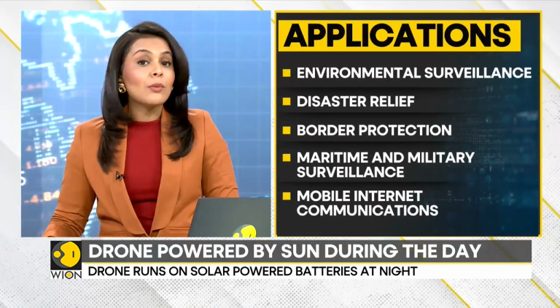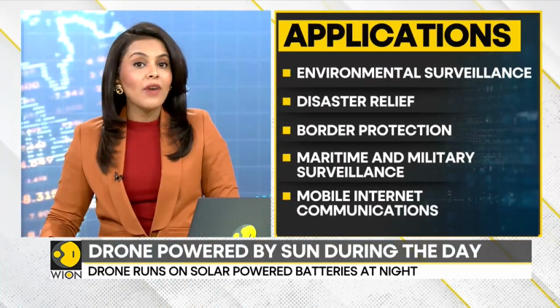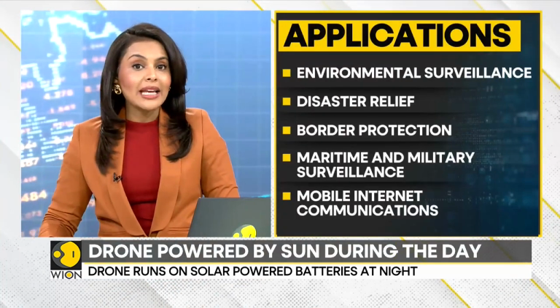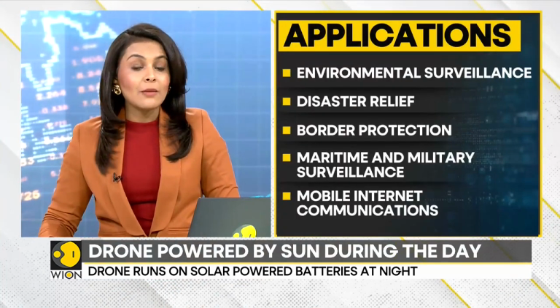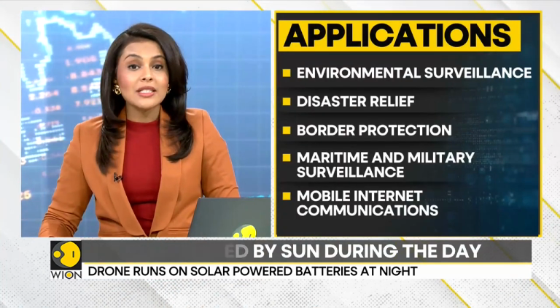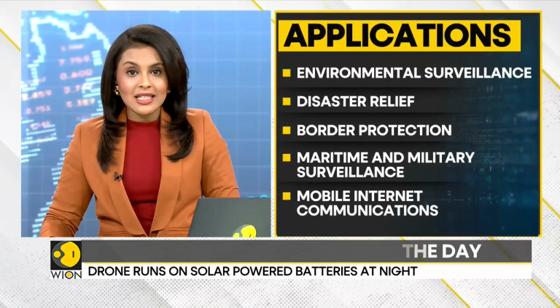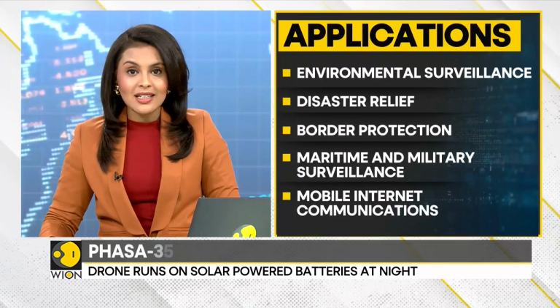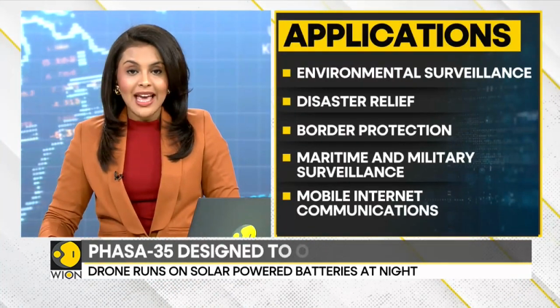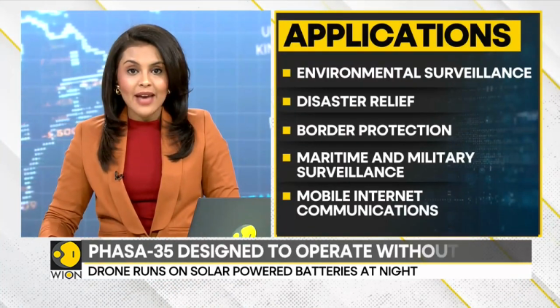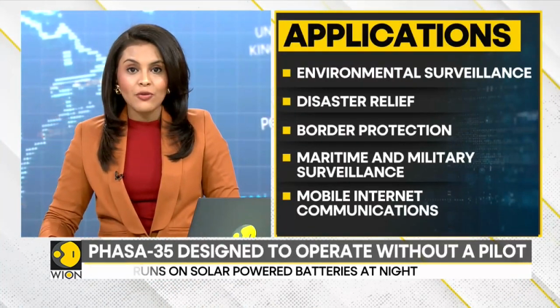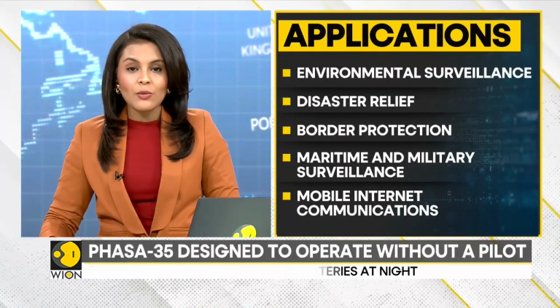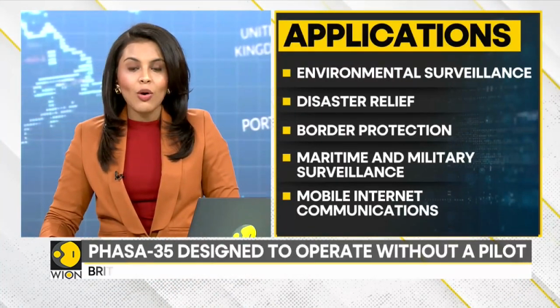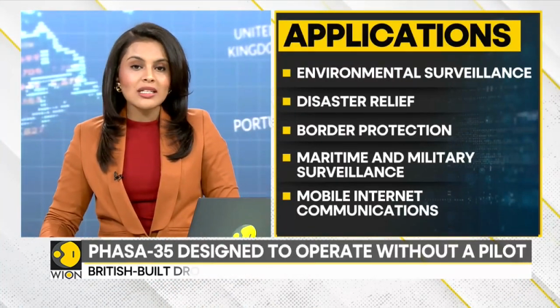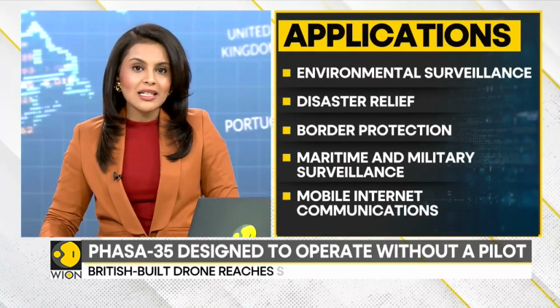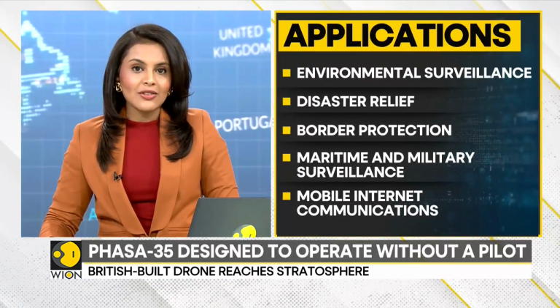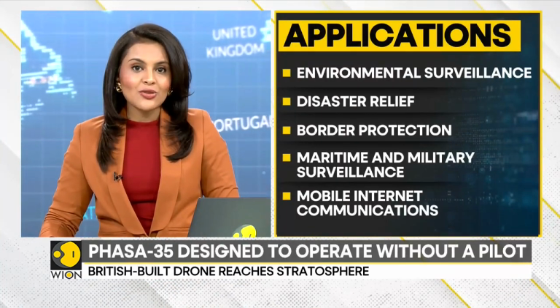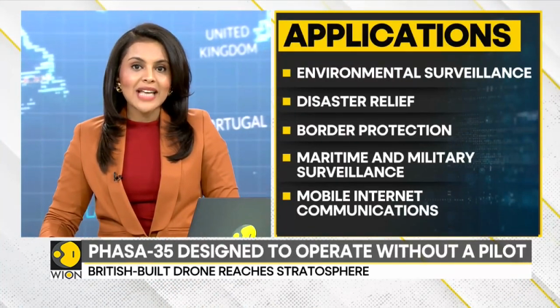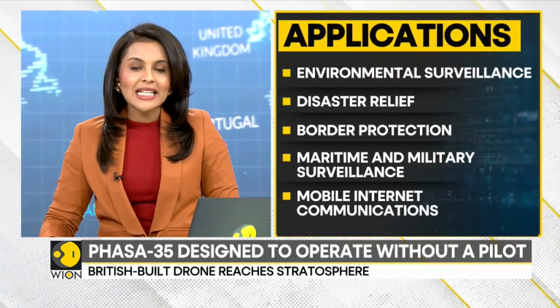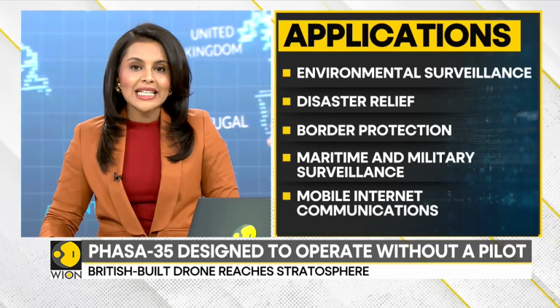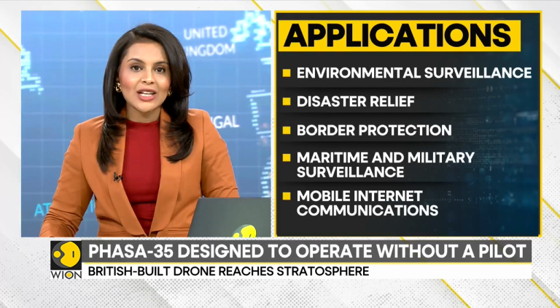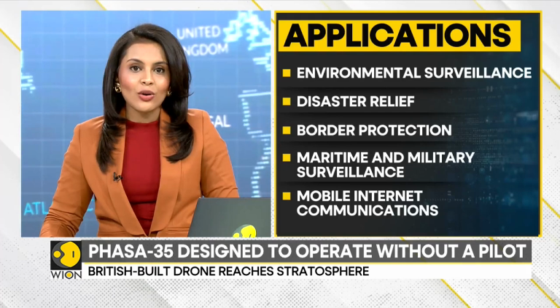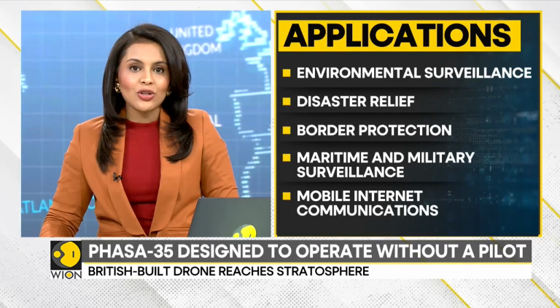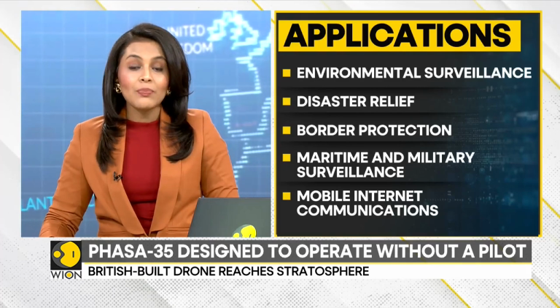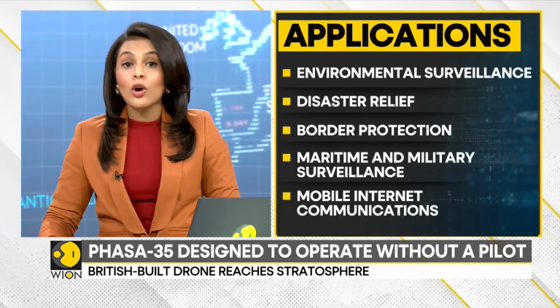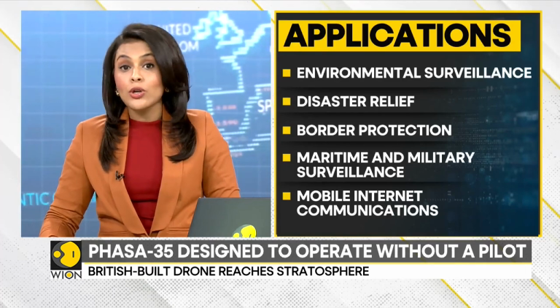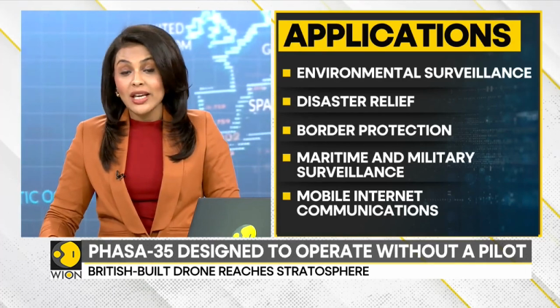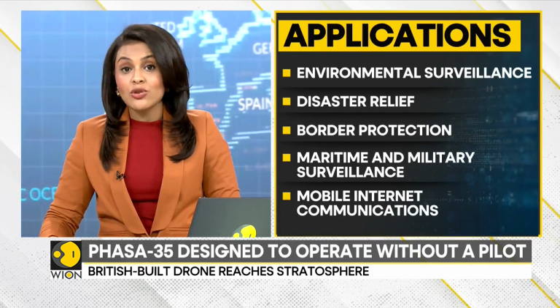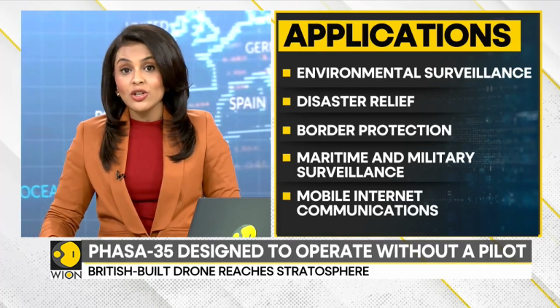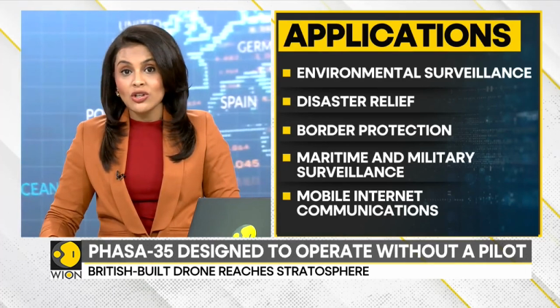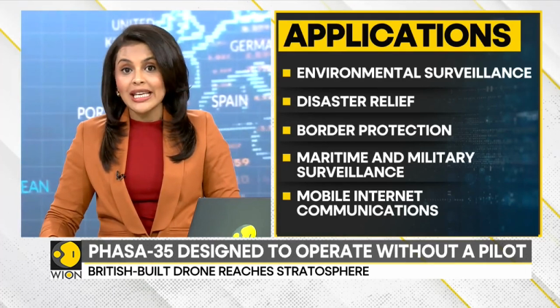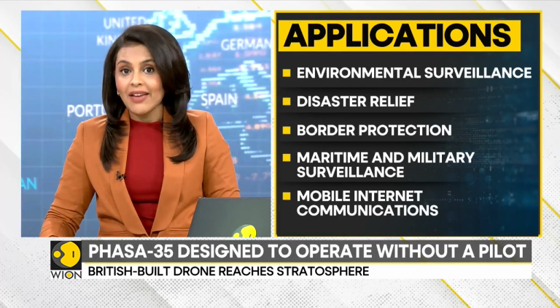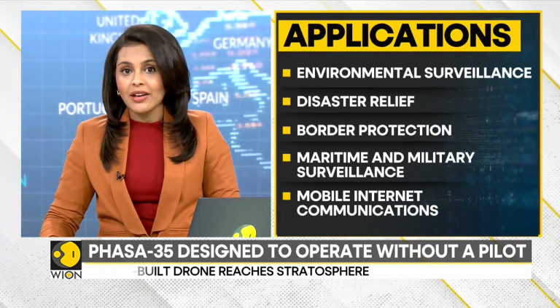The researchers have said that Phasar 35 will be commercially available by 2025 and will provide a persistent and affordable alternative to satellite technology, which is traditionally heavier.